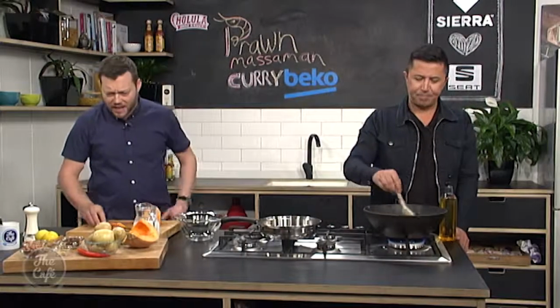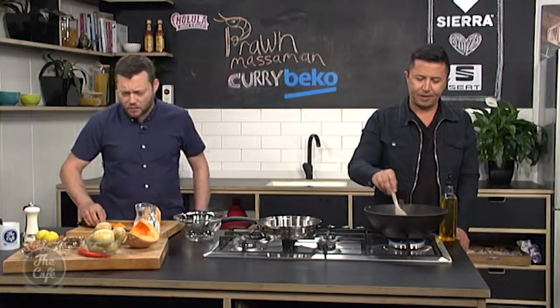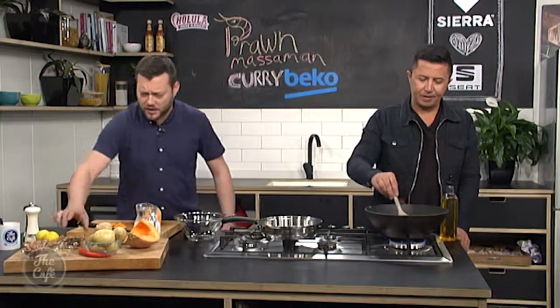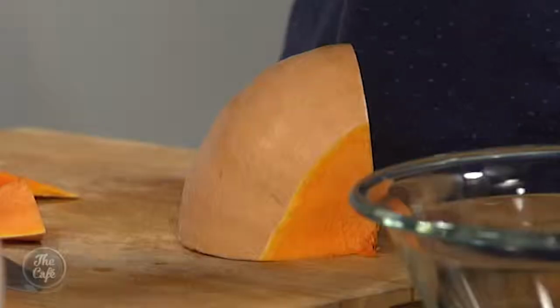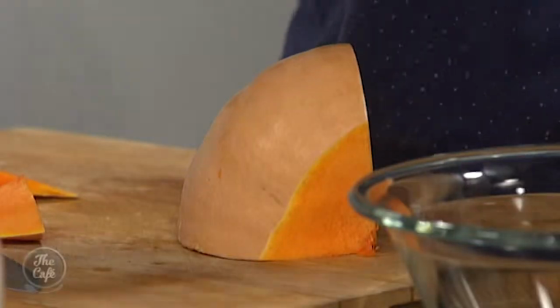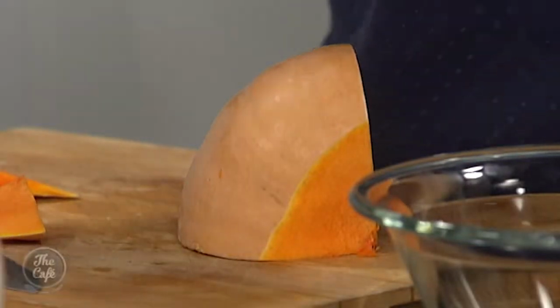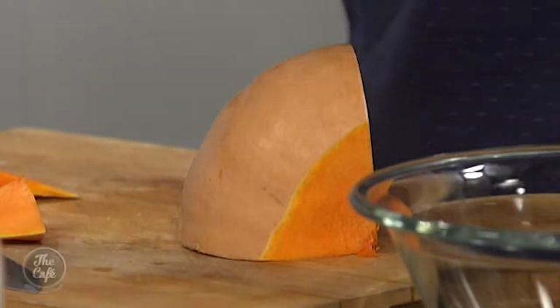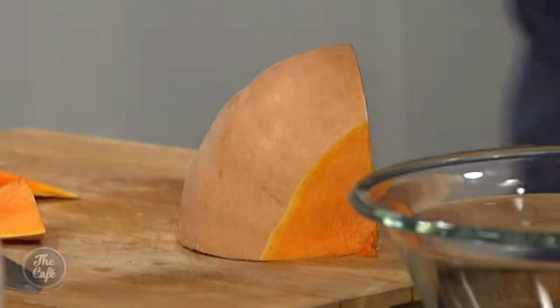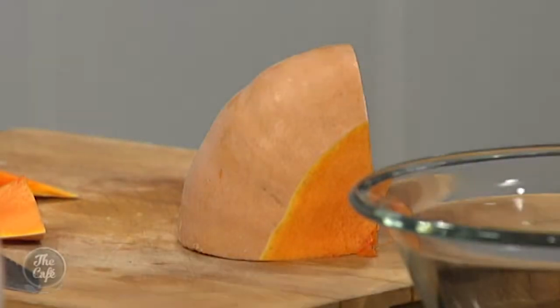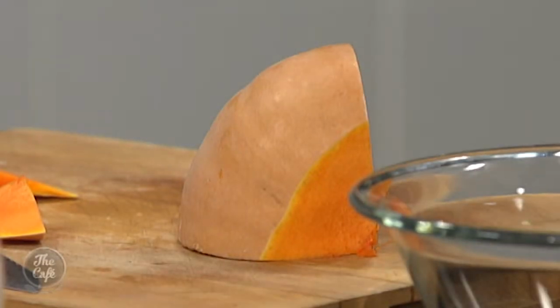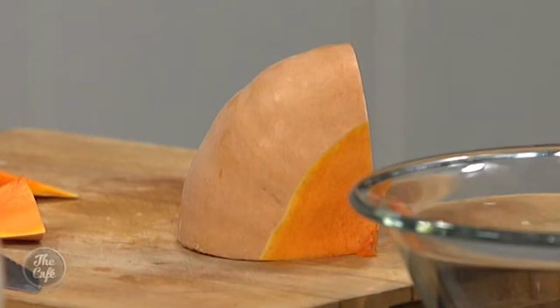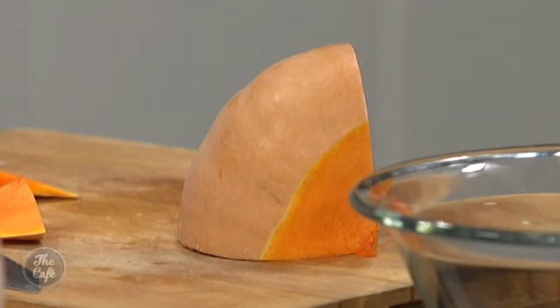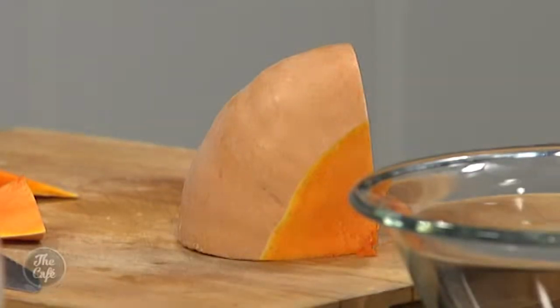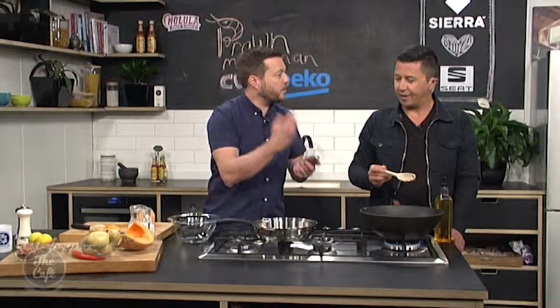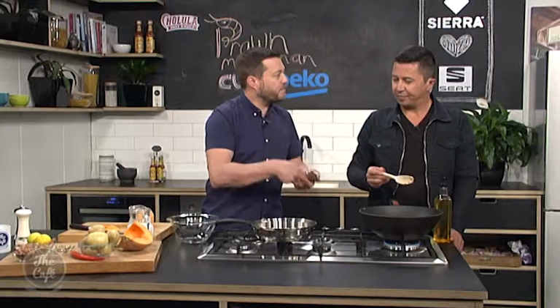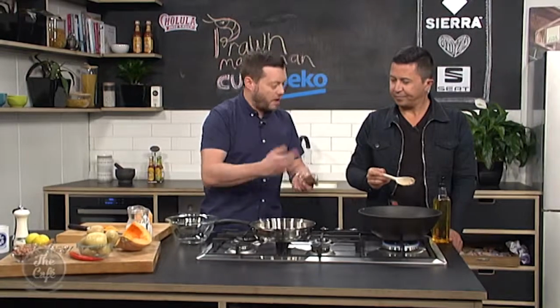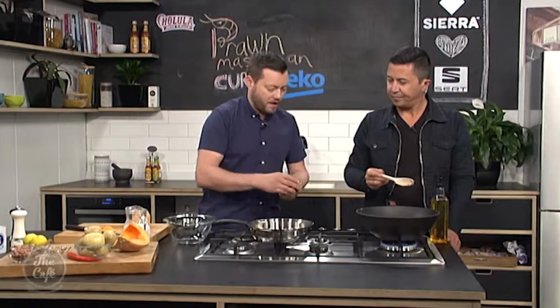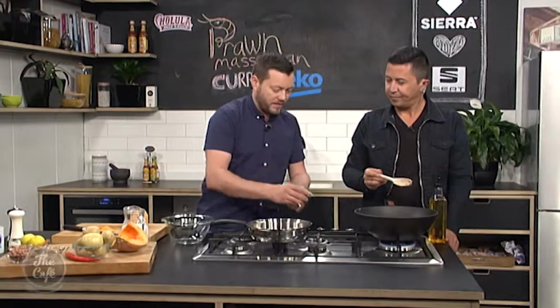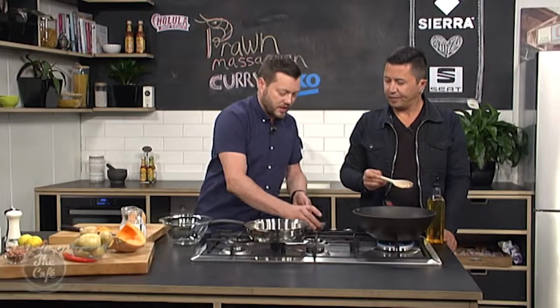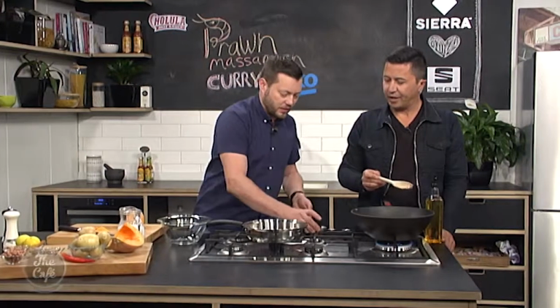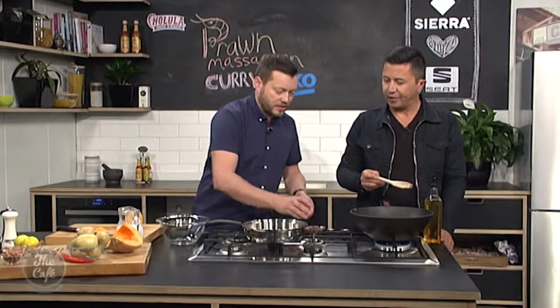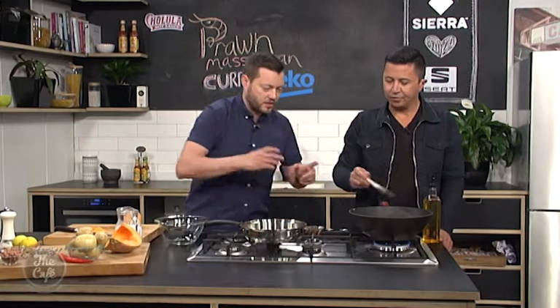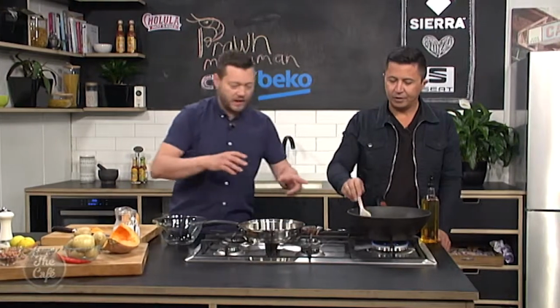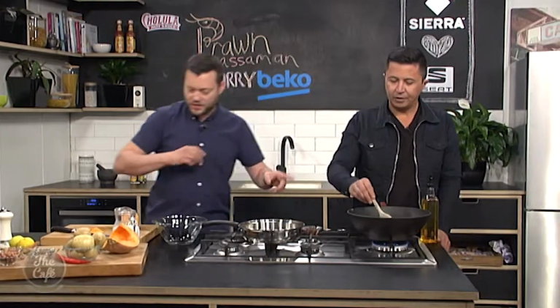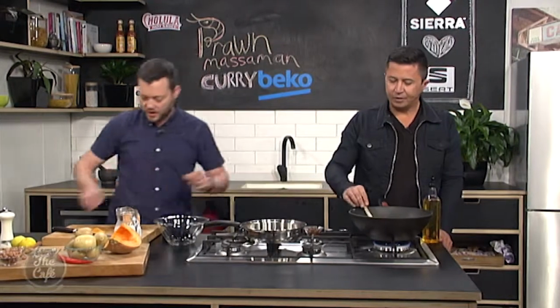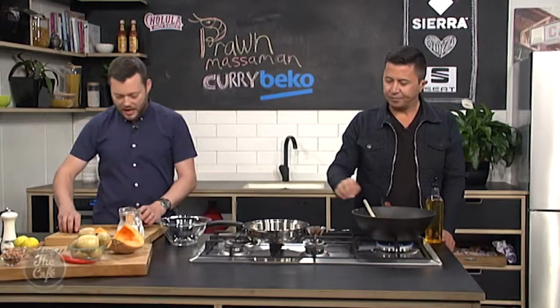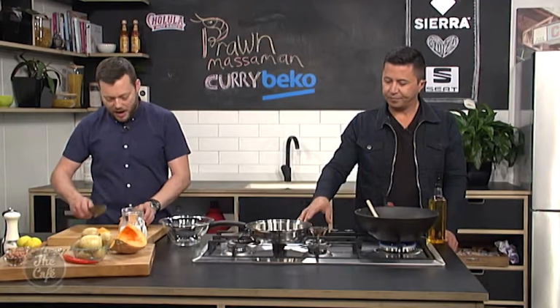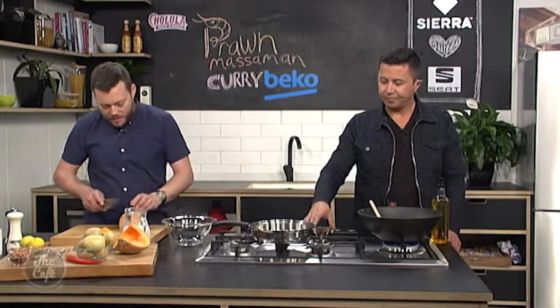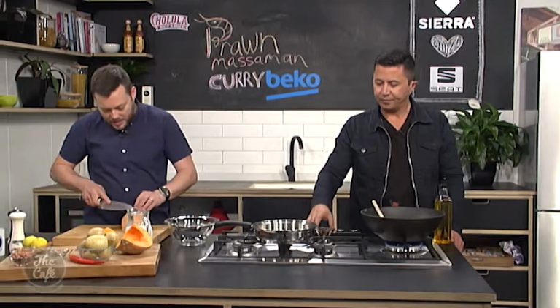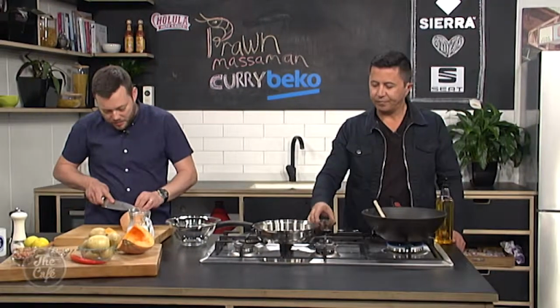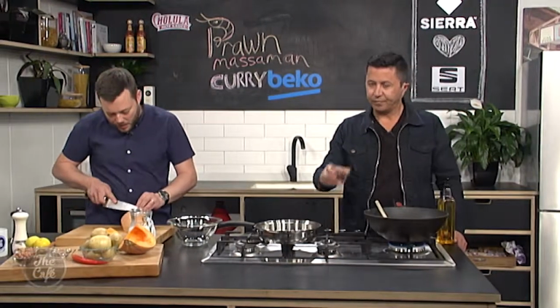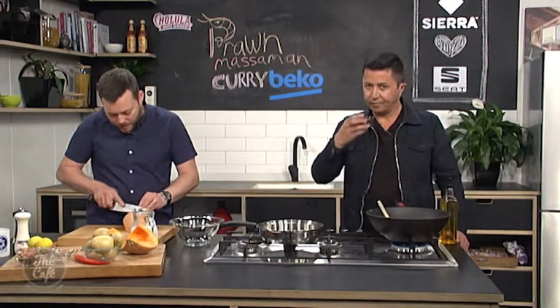And then what we're going to do — we've got this Massaman curry paste, and then we're going to fry that off, and that's going to release lots of flavours, so in about a minute you can pop that in.